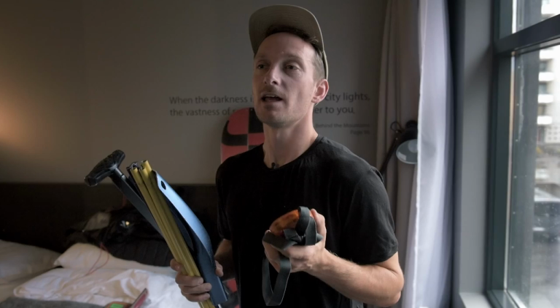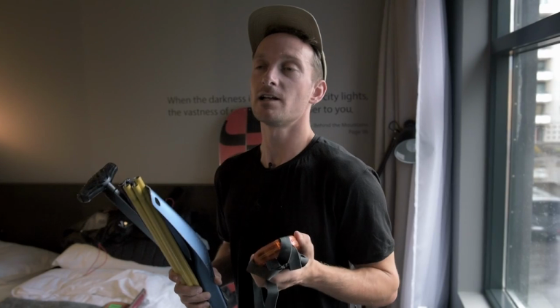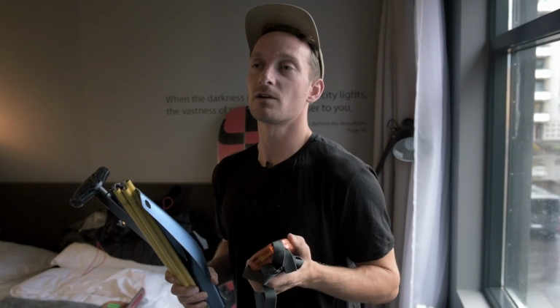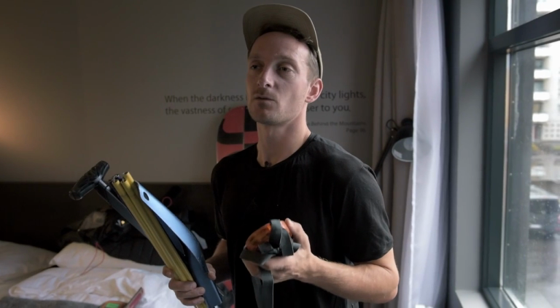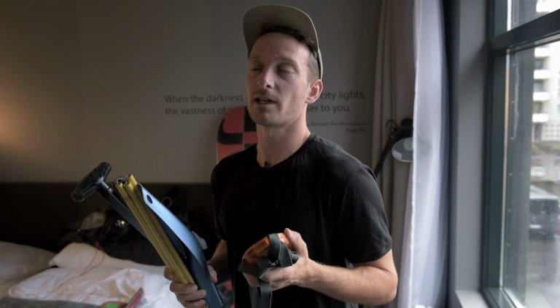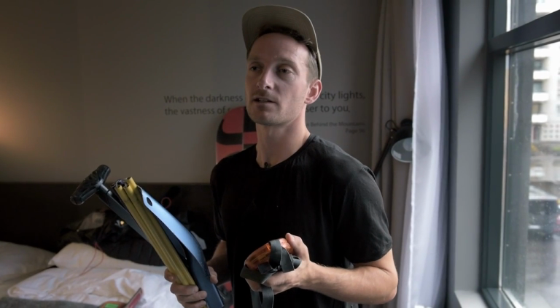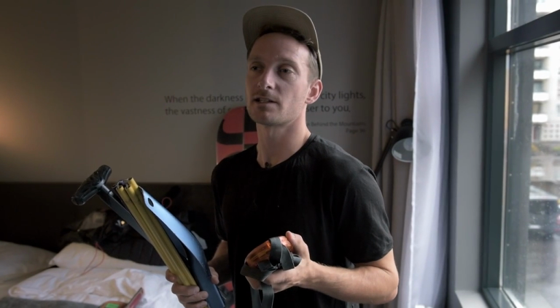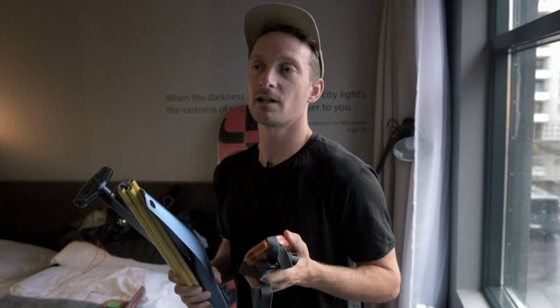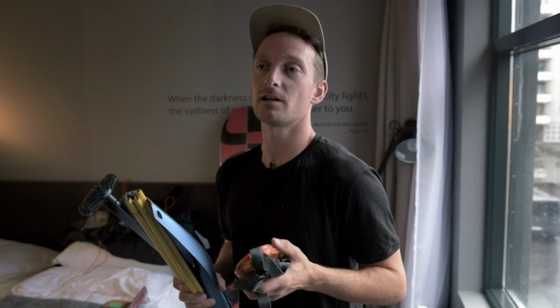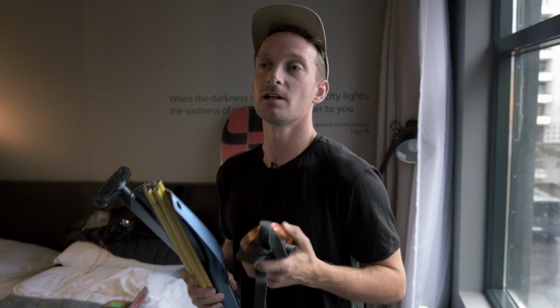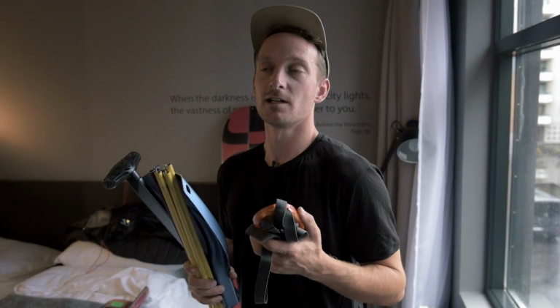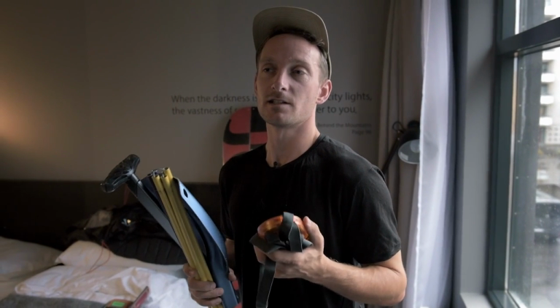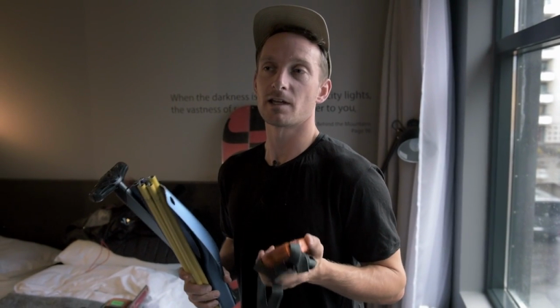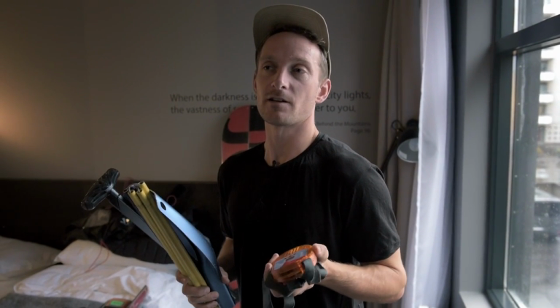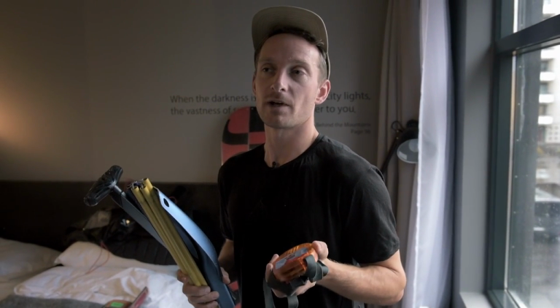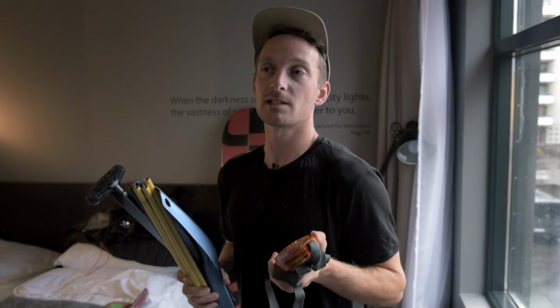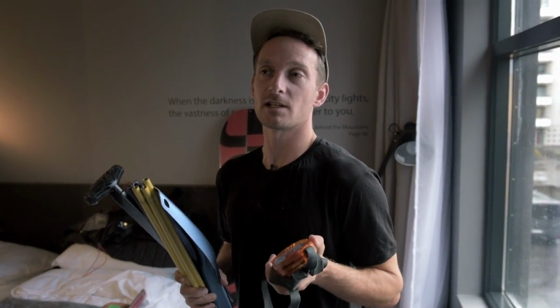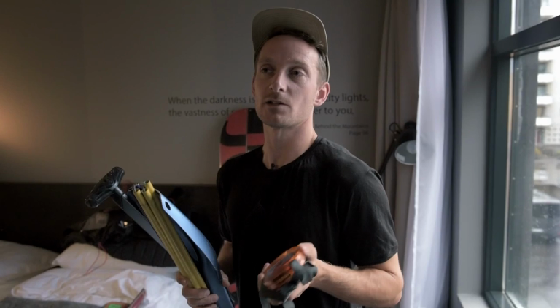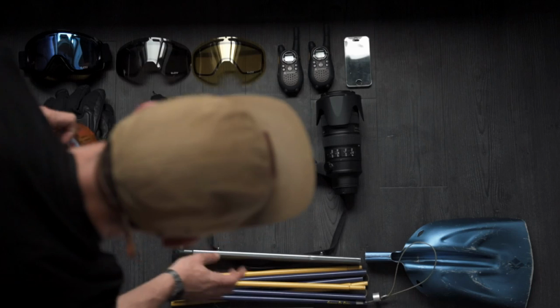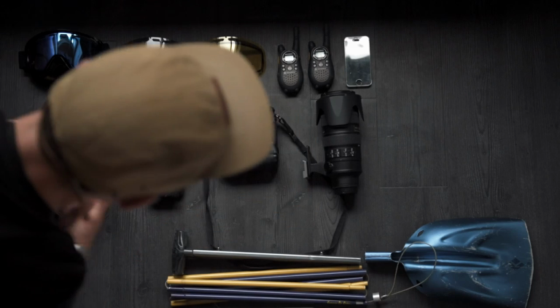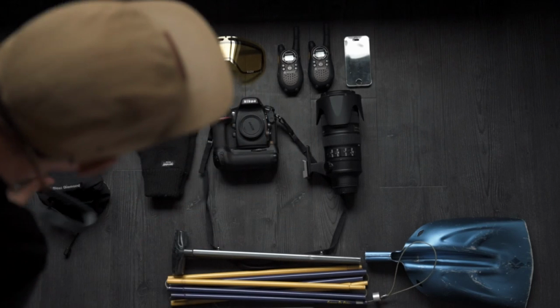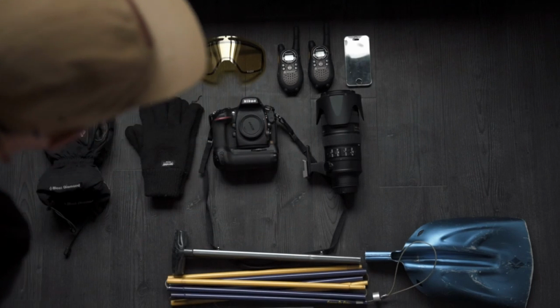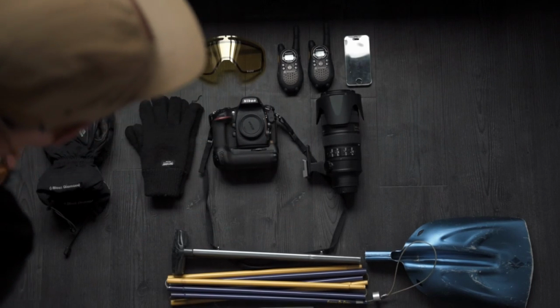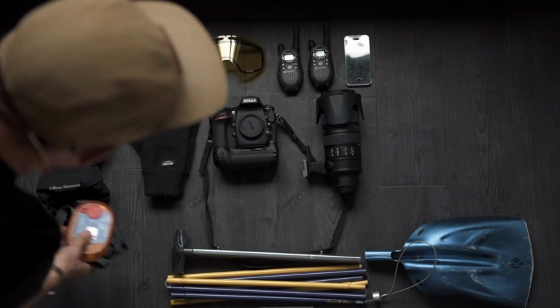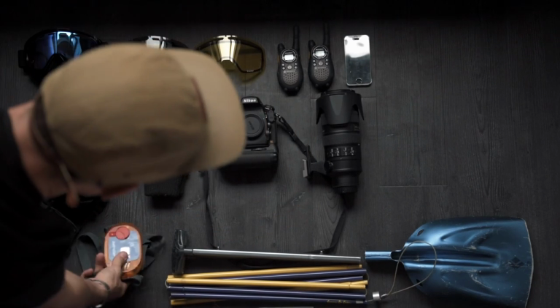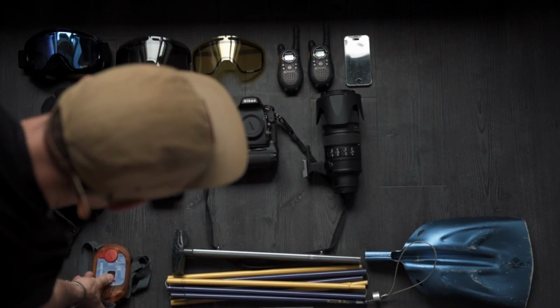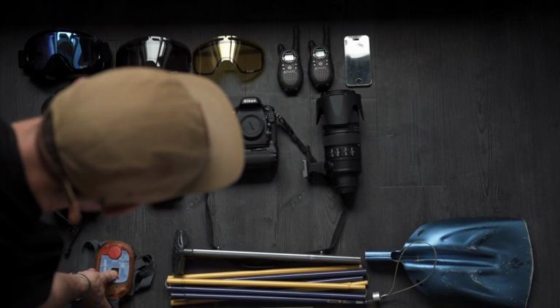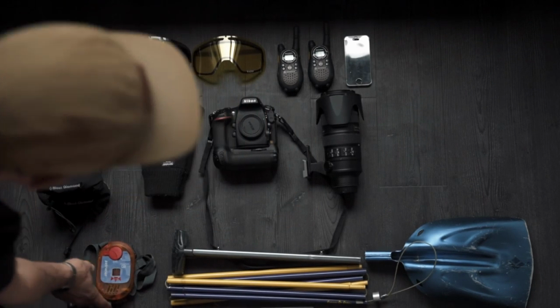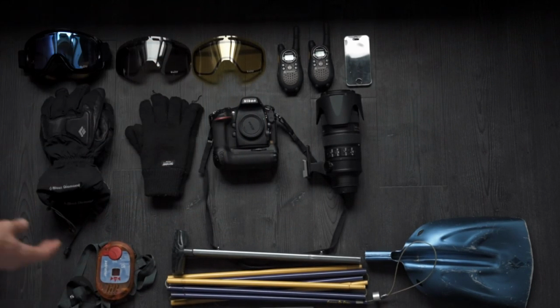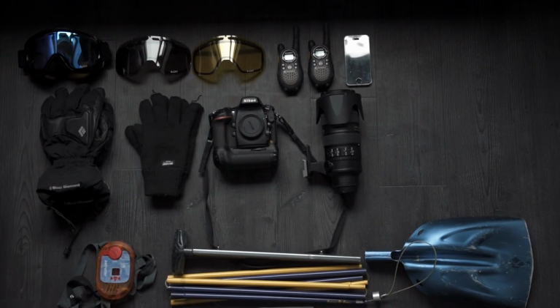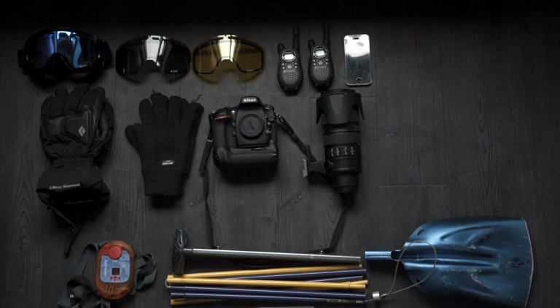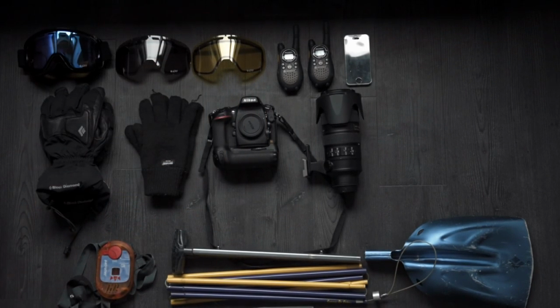Anyone working outside the ski area needs to be carrying basic safety equipment: an avalanche transceiver, a shovel, and a probe.